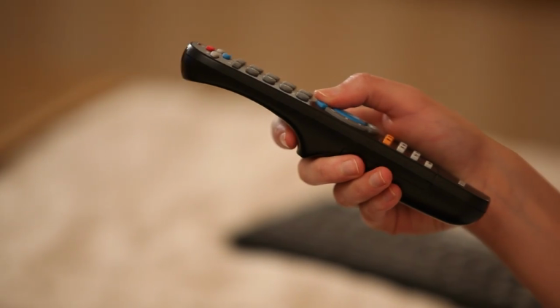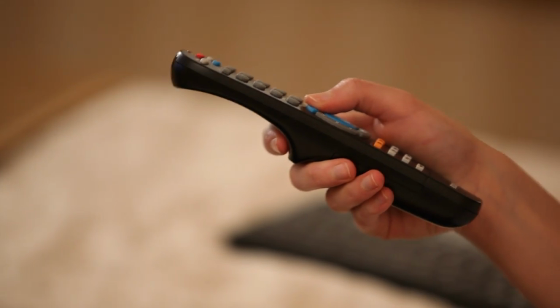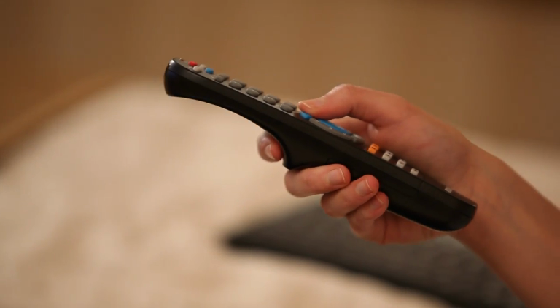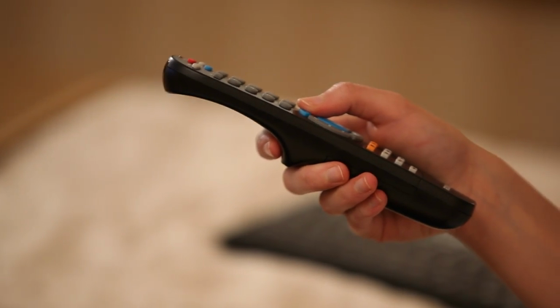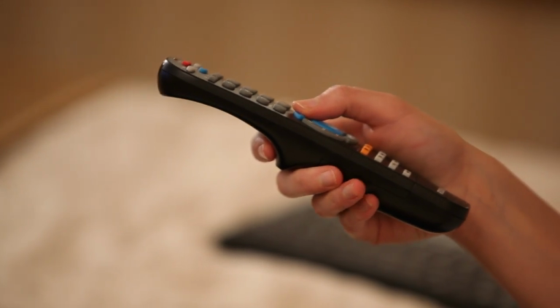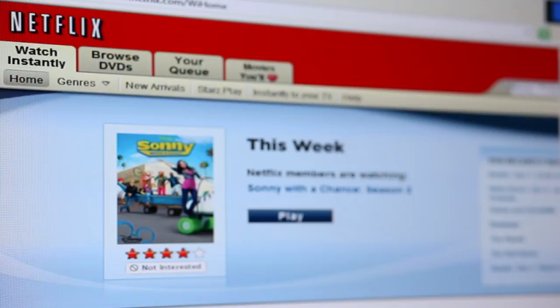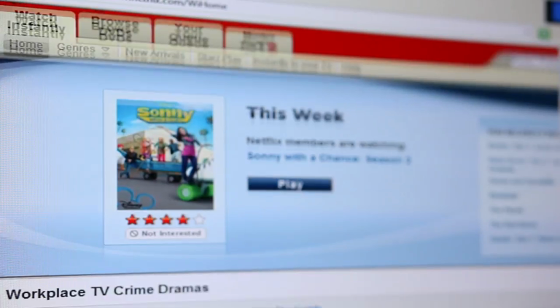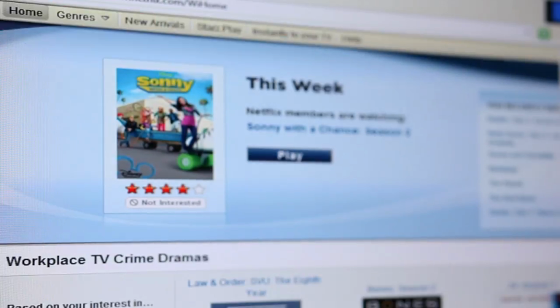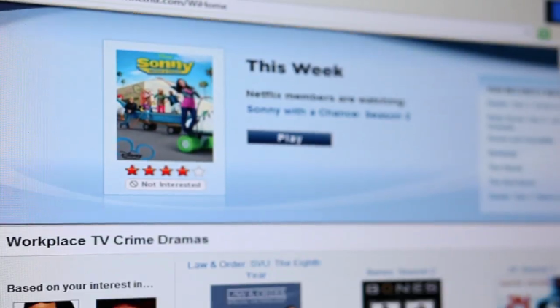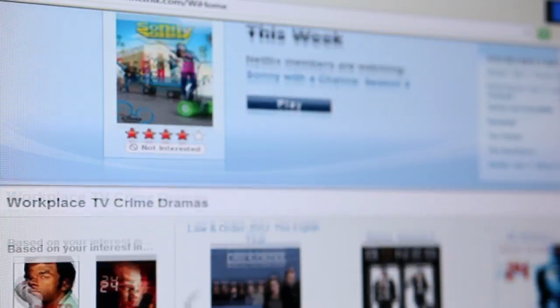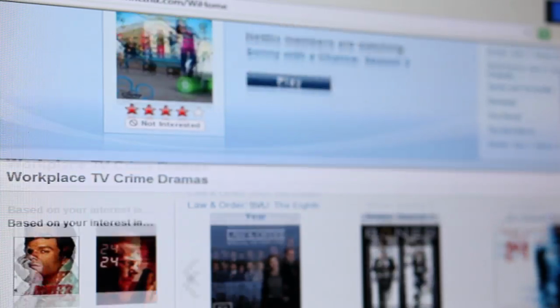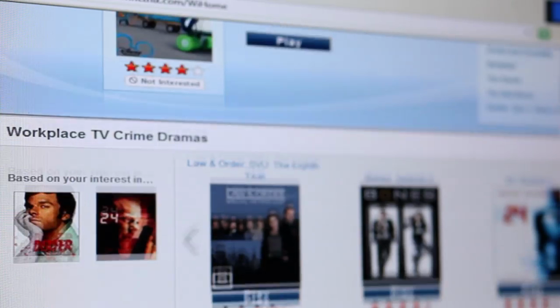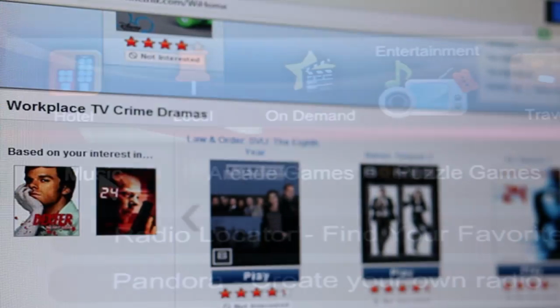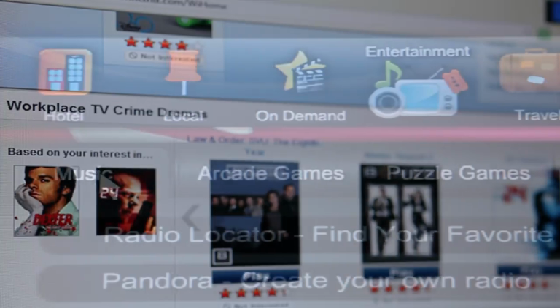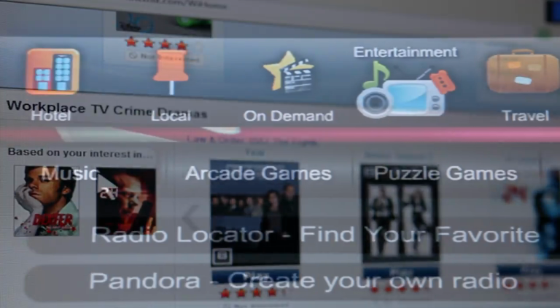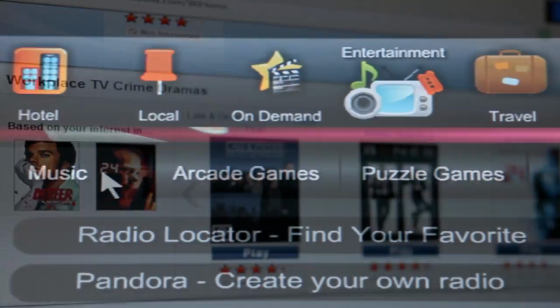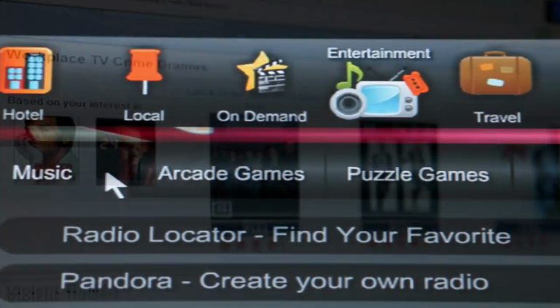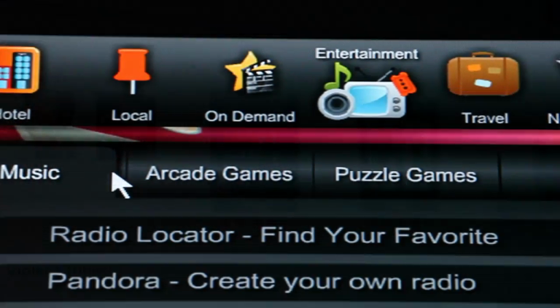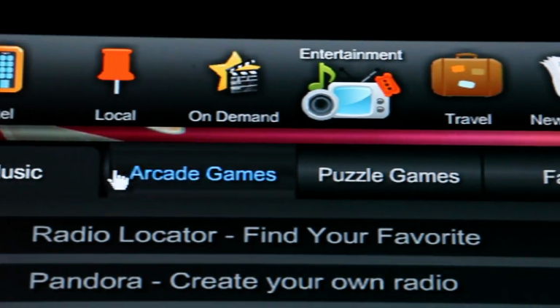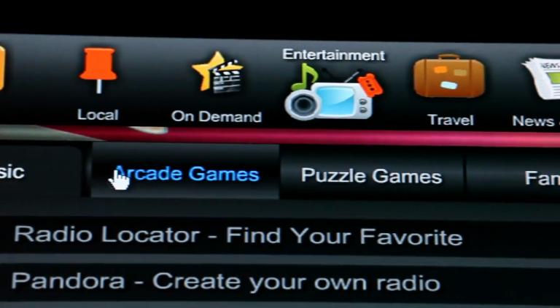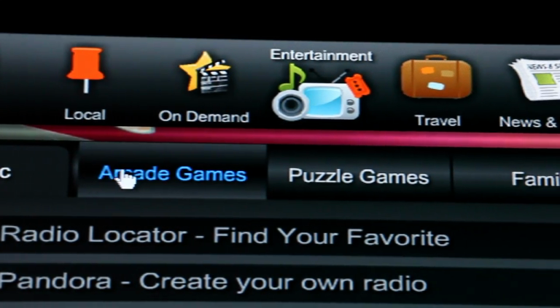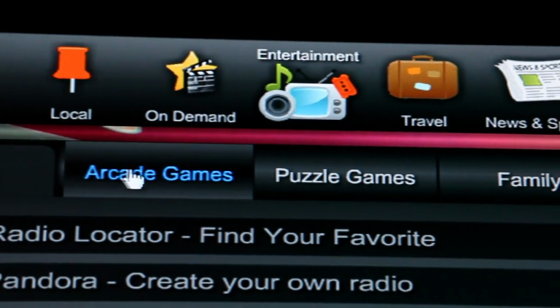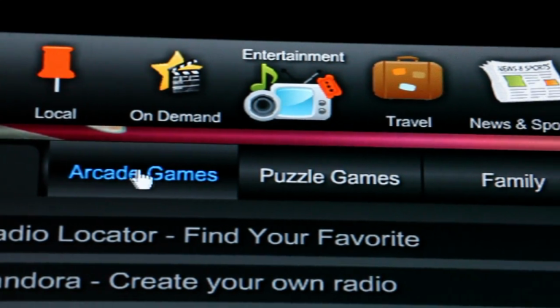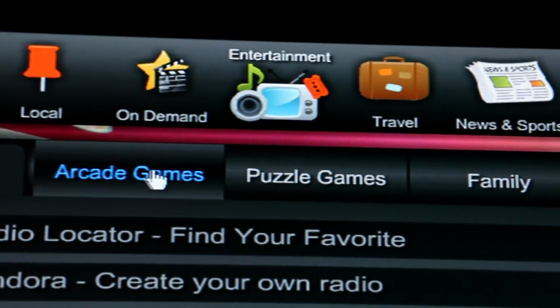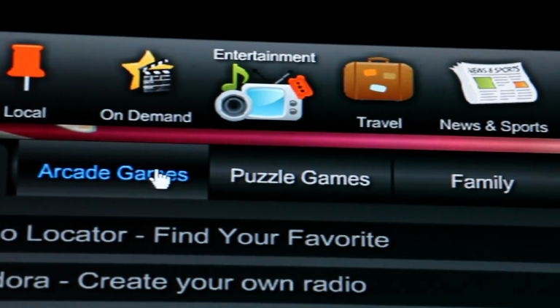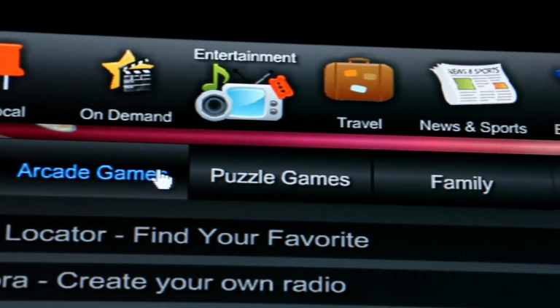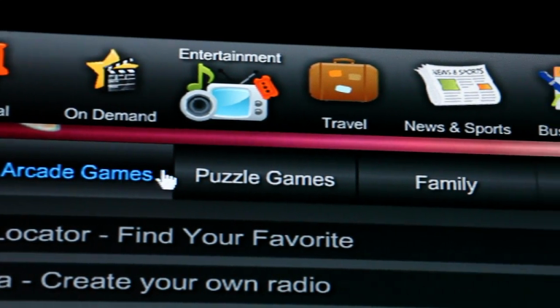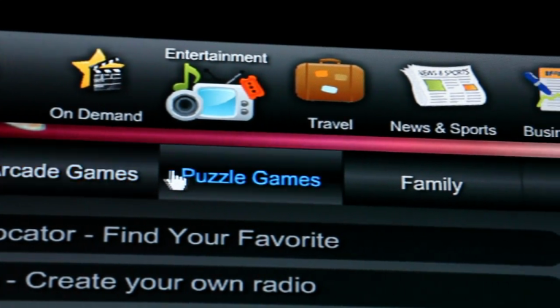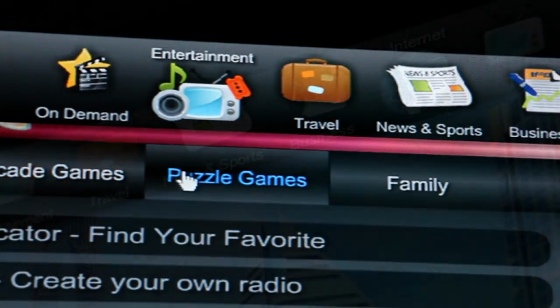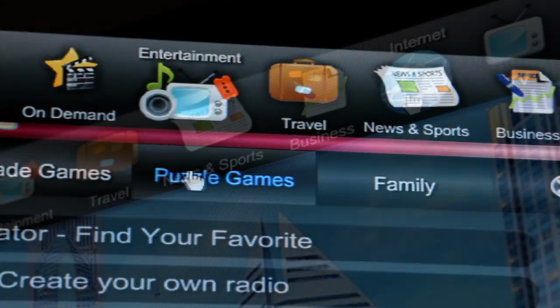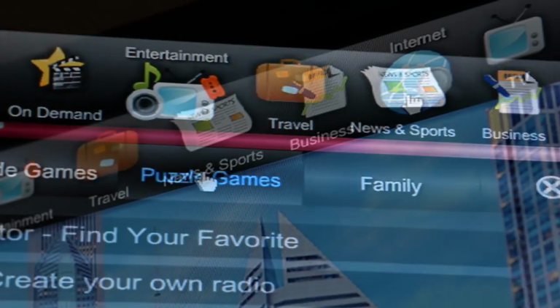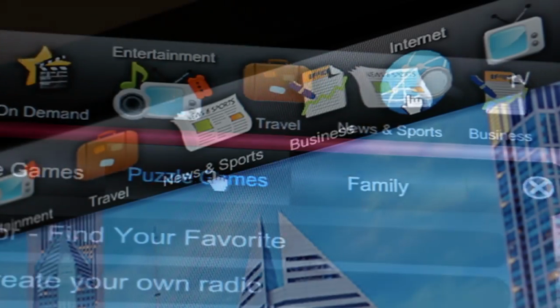RoomLynx is easy, it's fun, it's productive, and it's like nothing you've ever experienced.